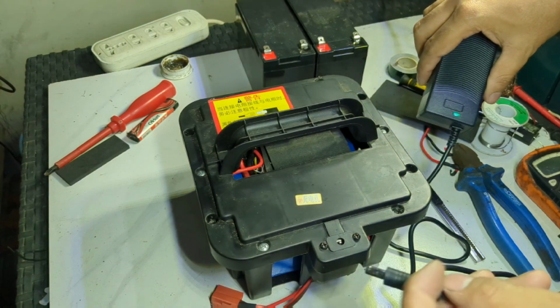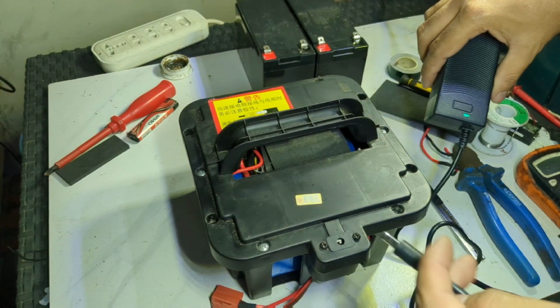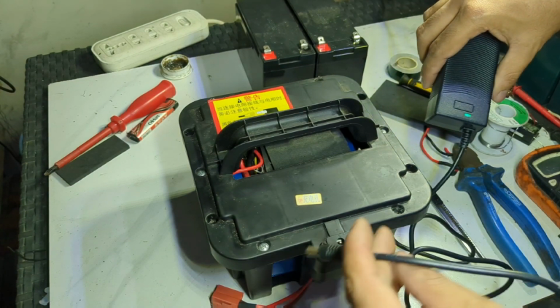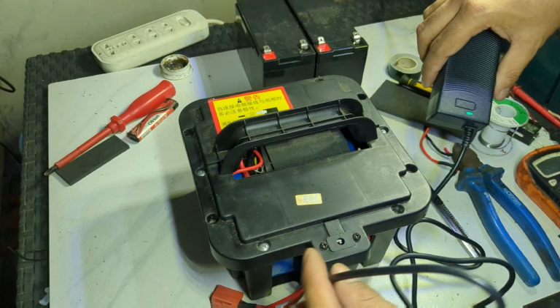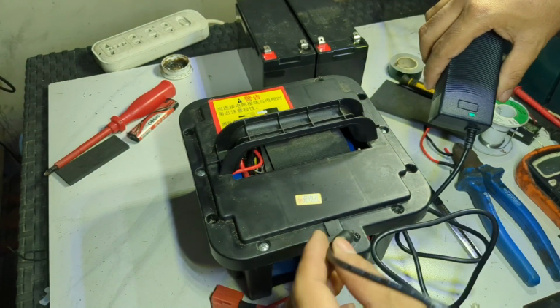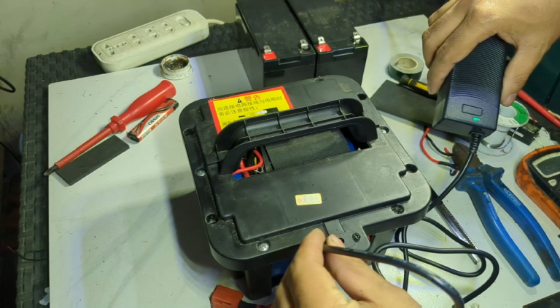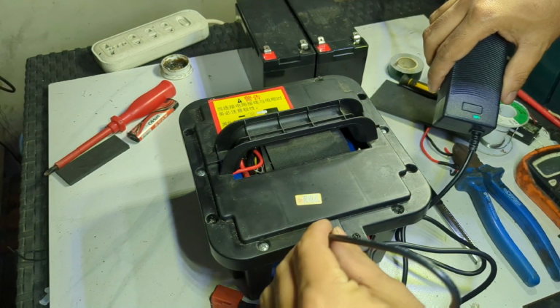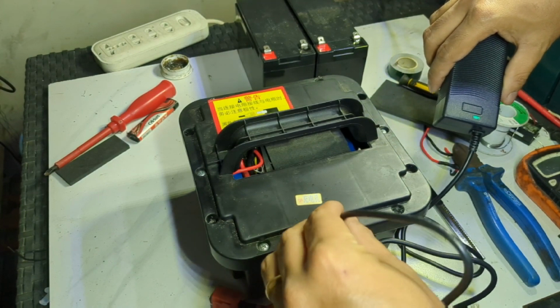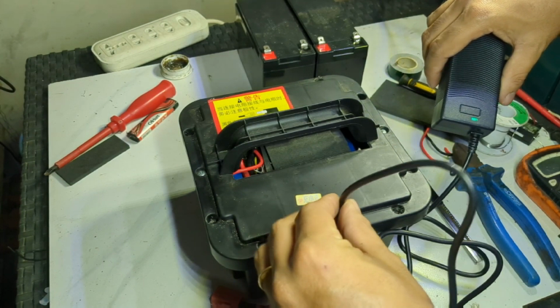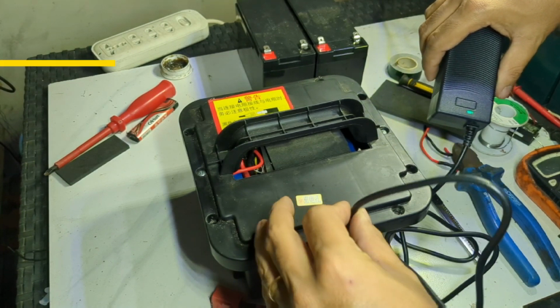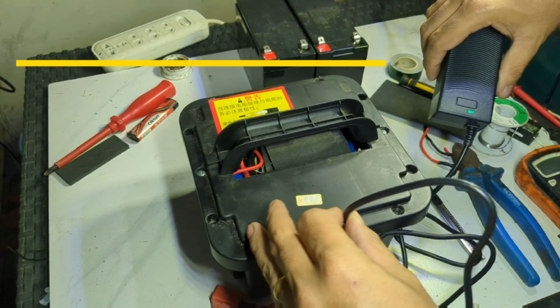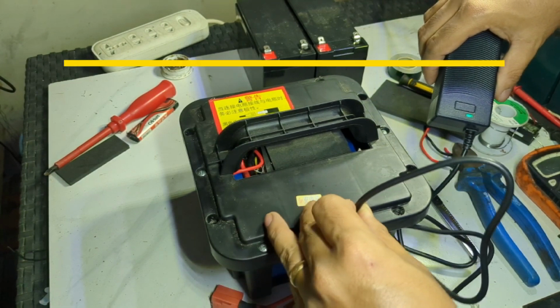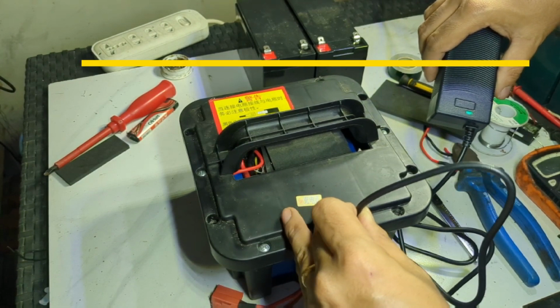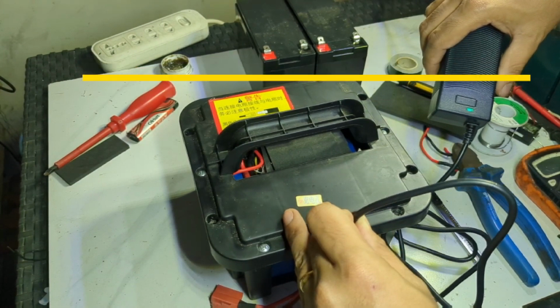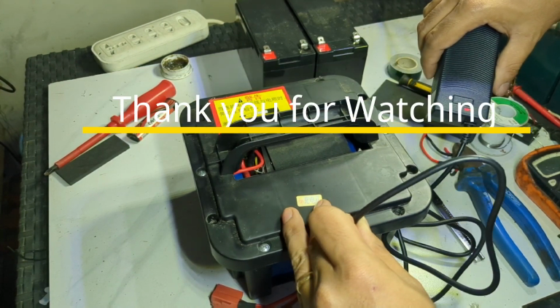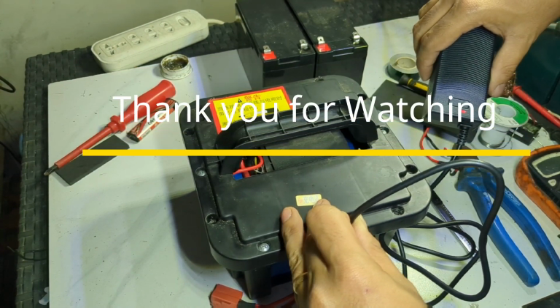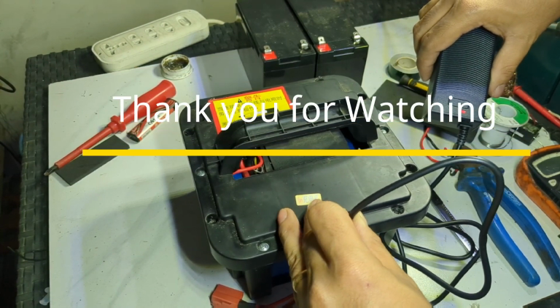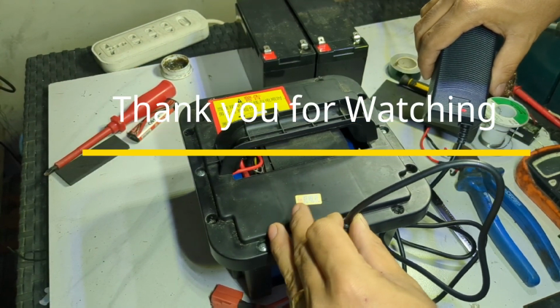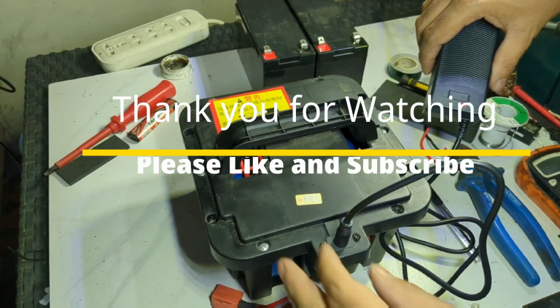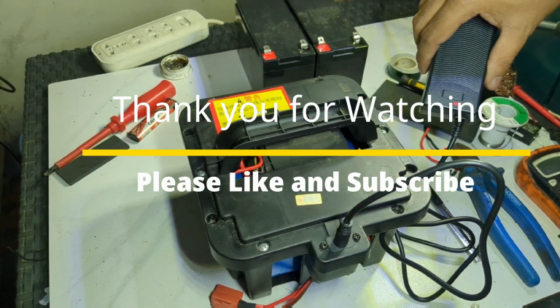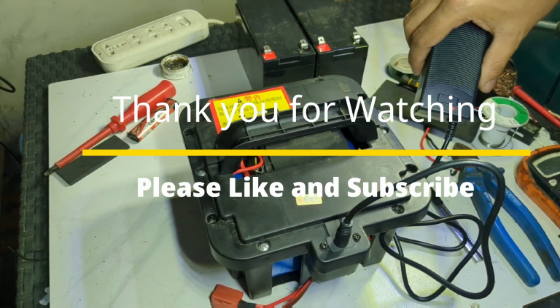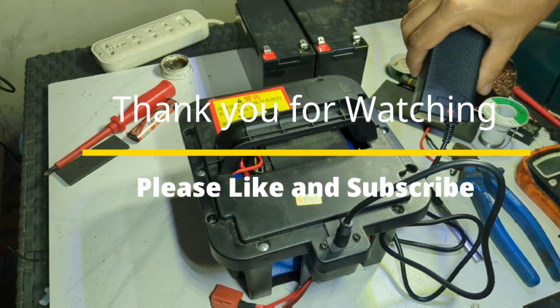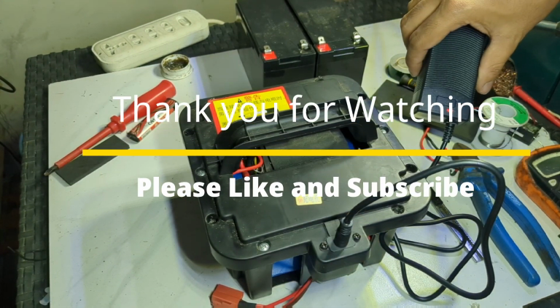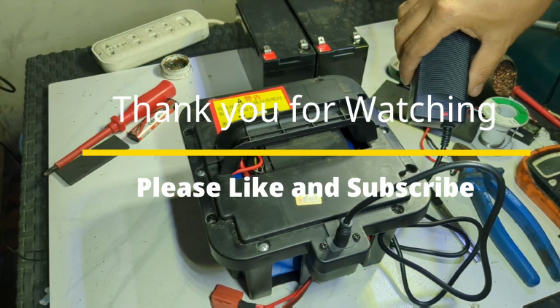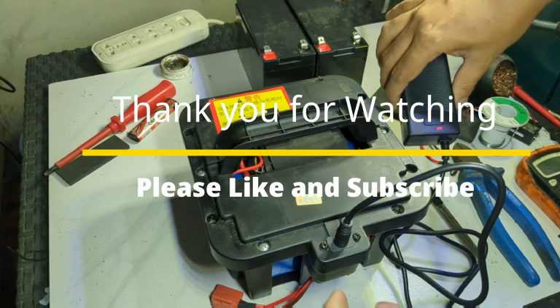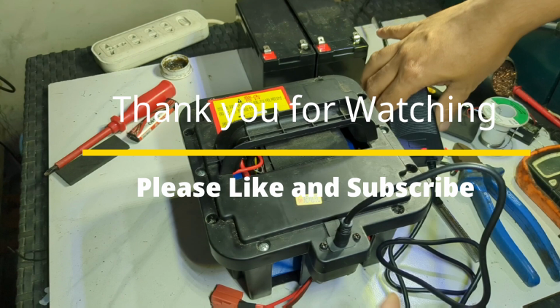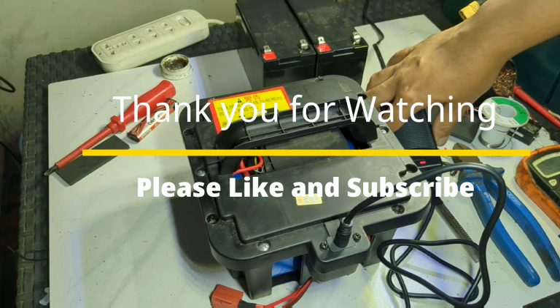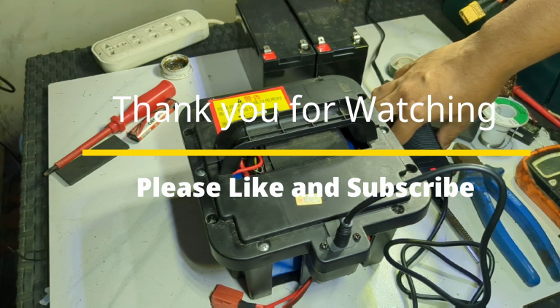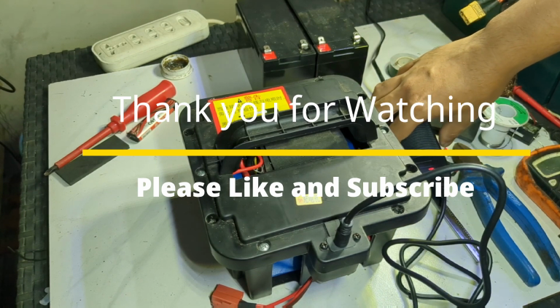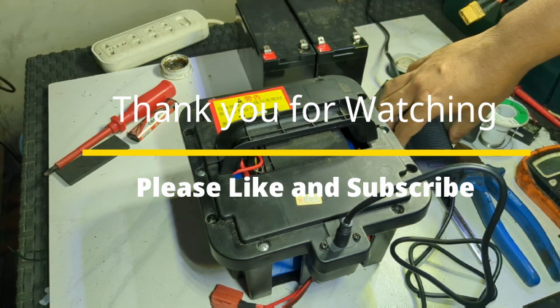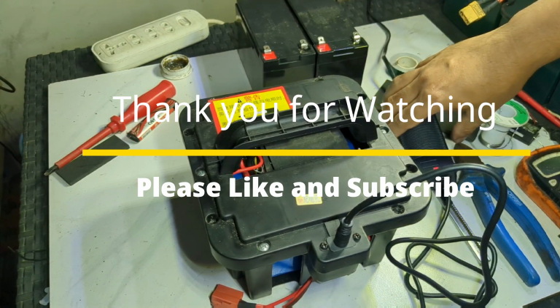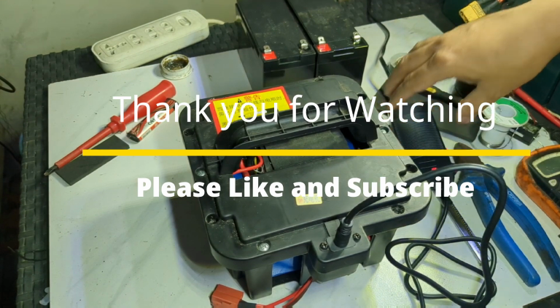Okay guys, thank you for watching. Please like and subscribe.